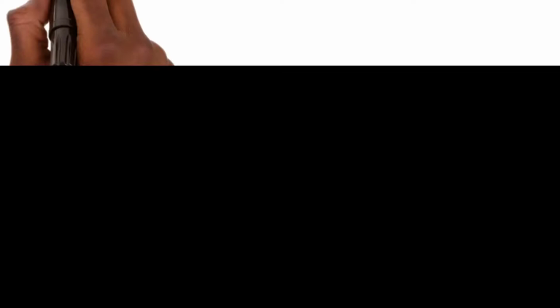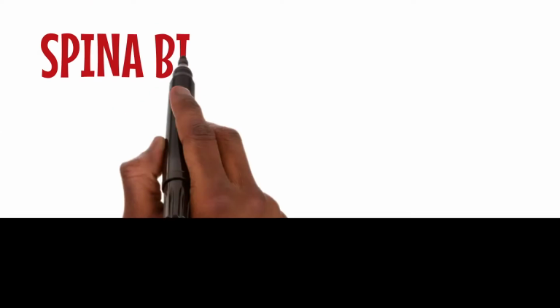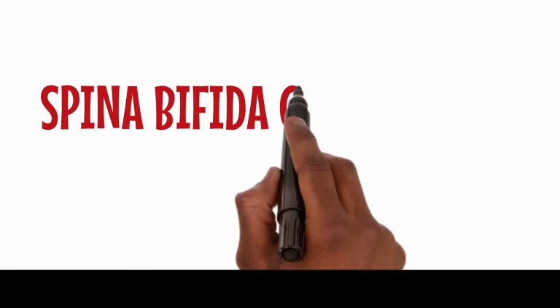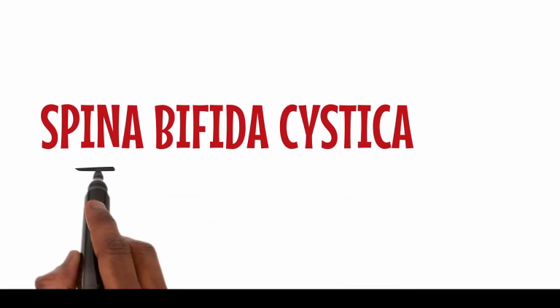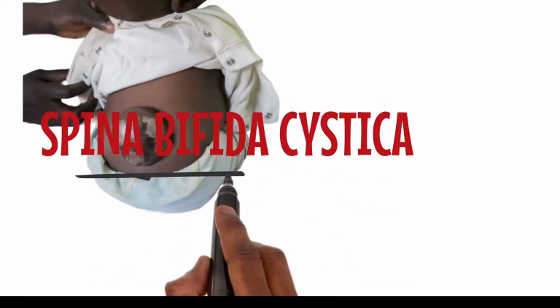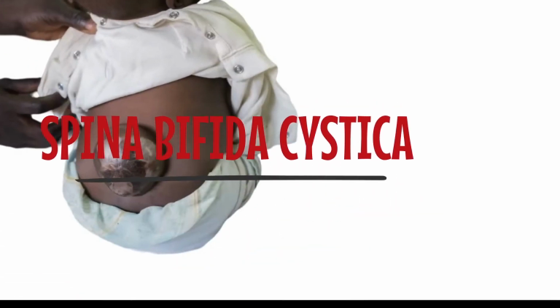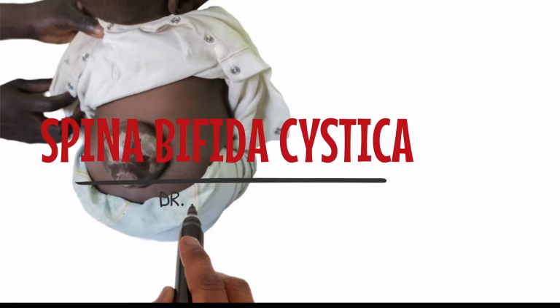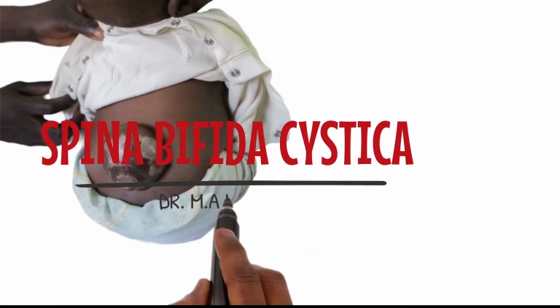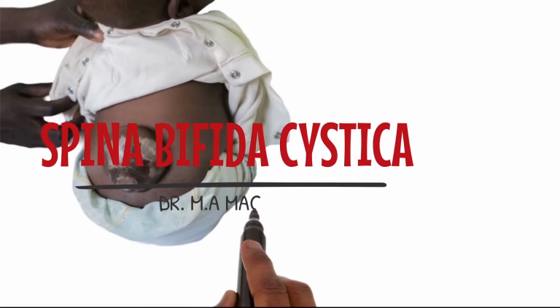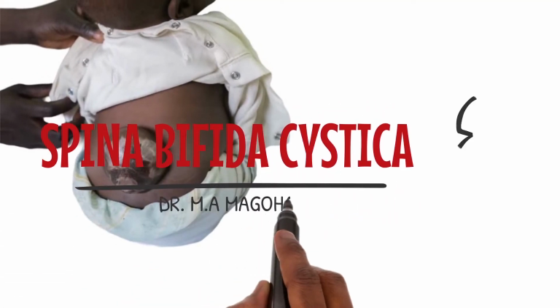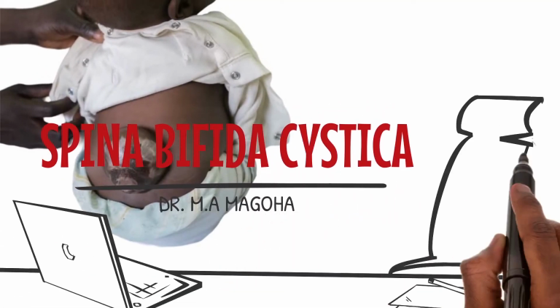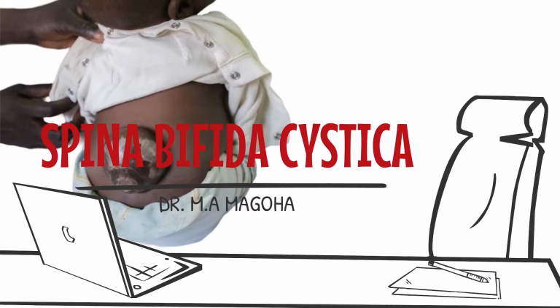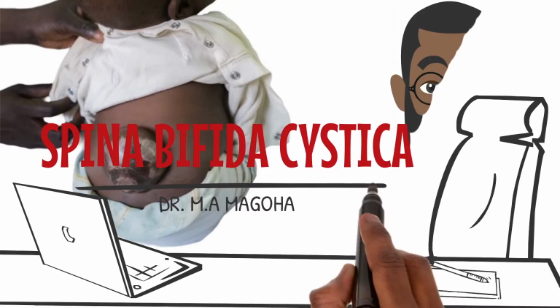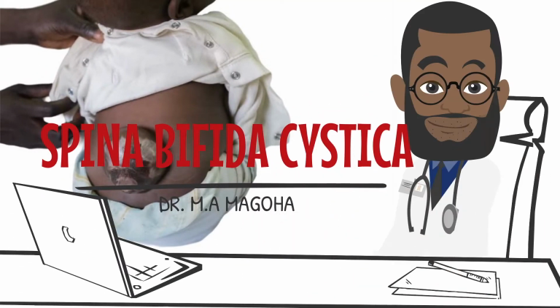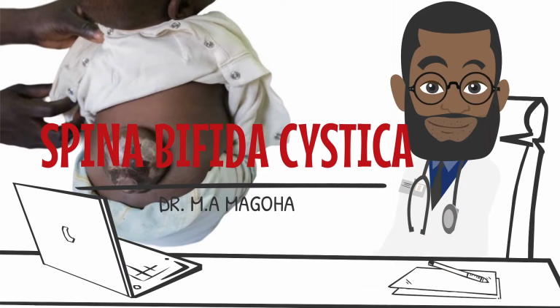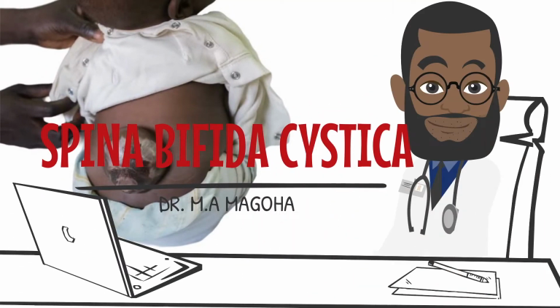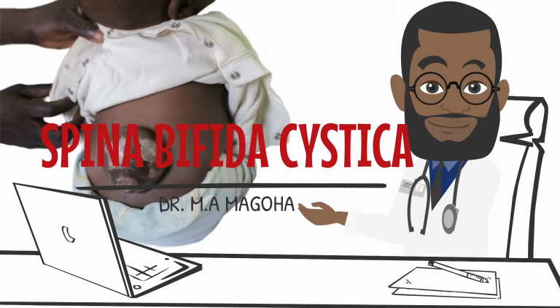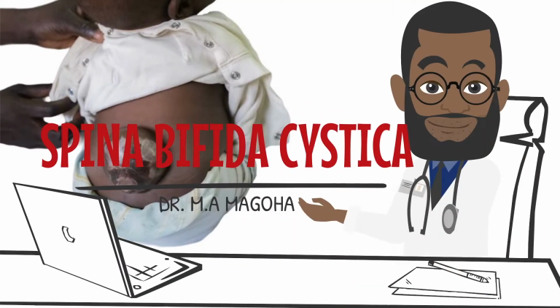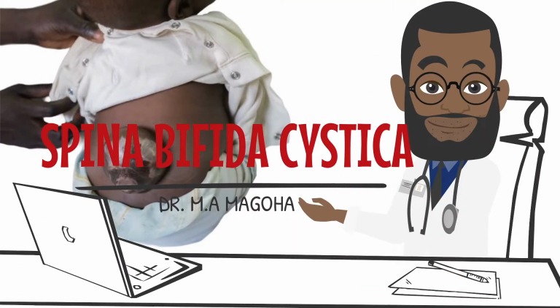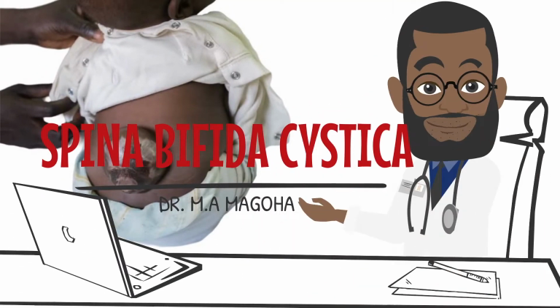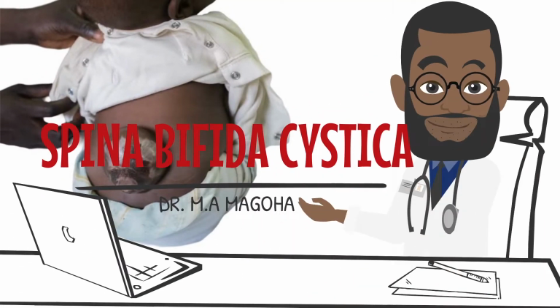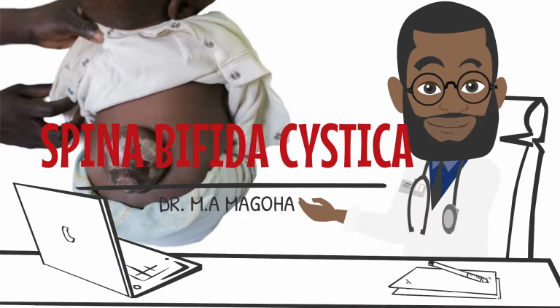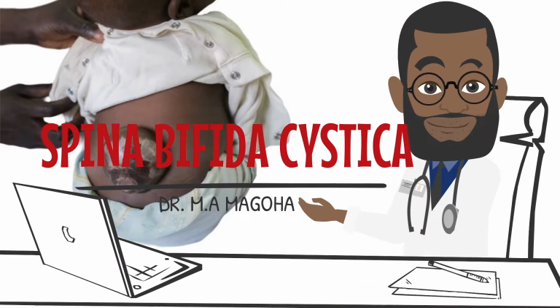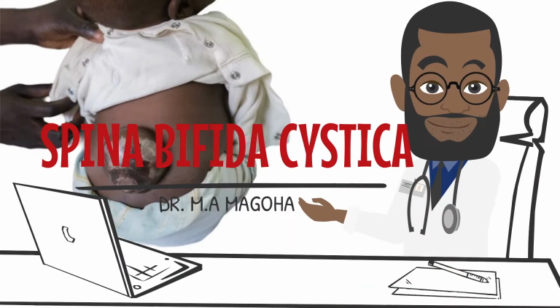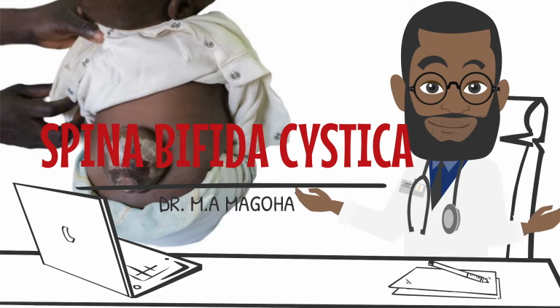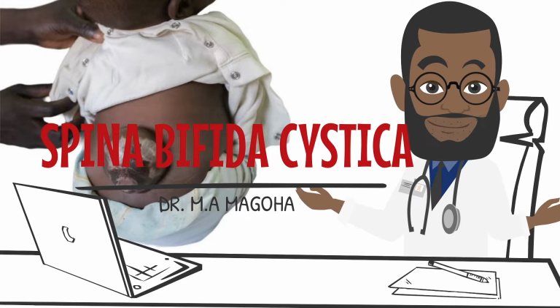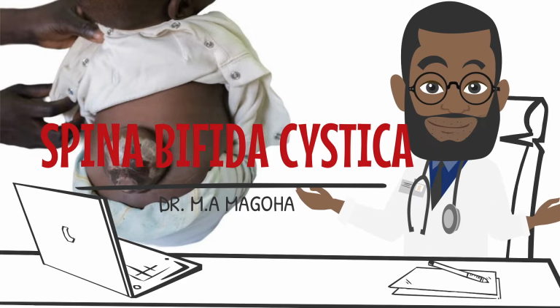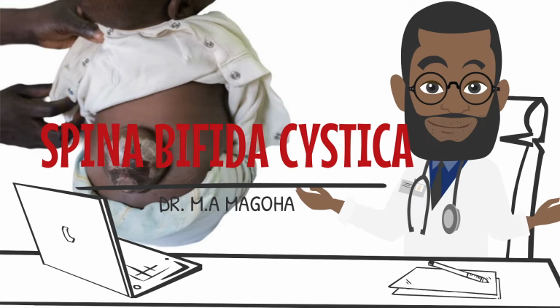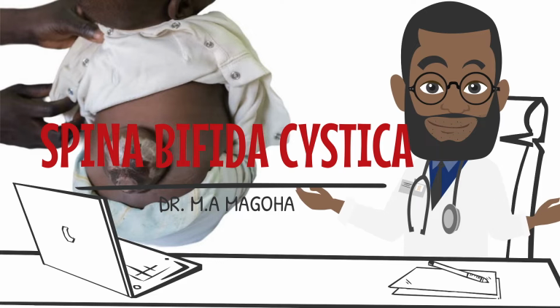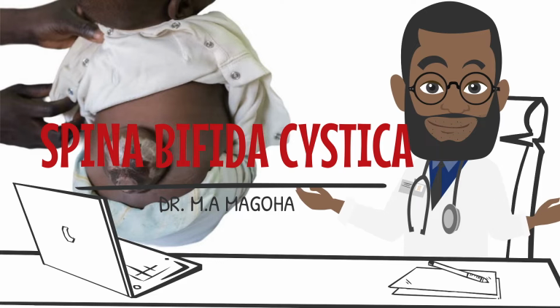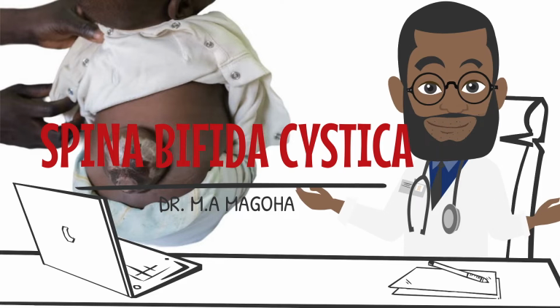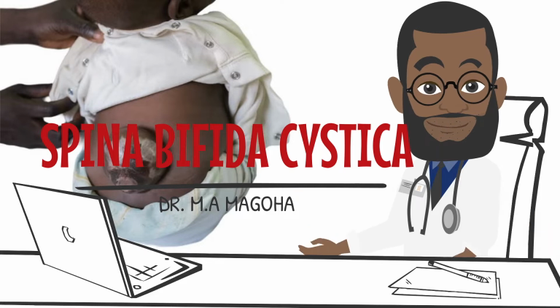Greetings, my name is Dr. Magoha, and today we'll be discussing Spina Bifida Cystica.